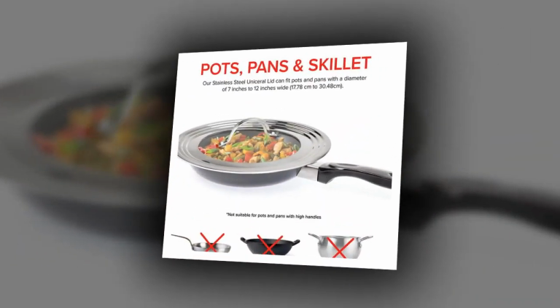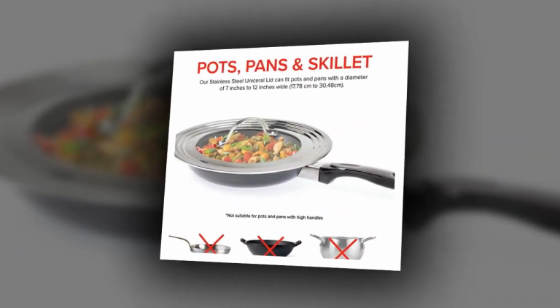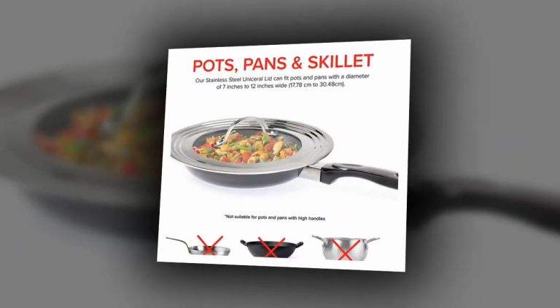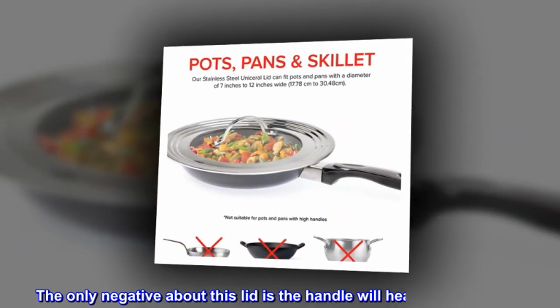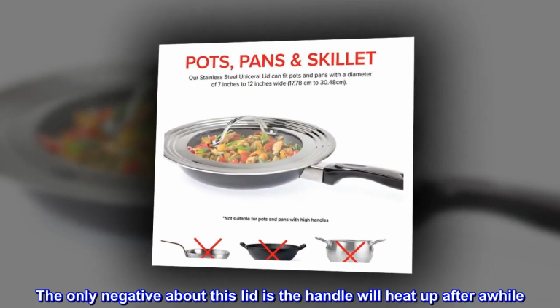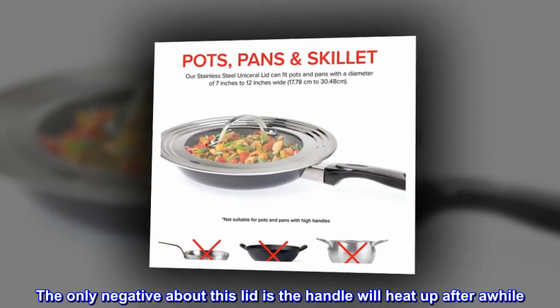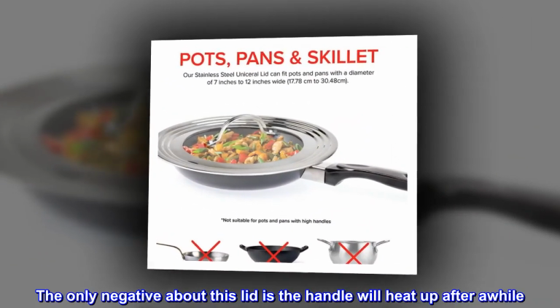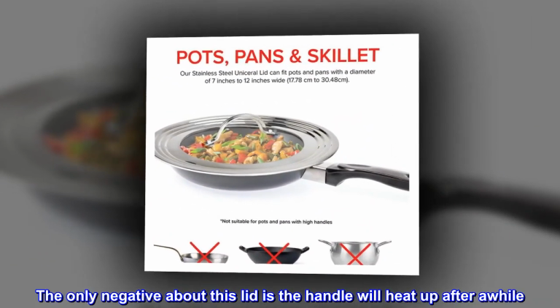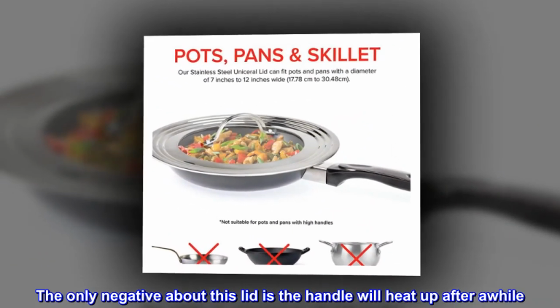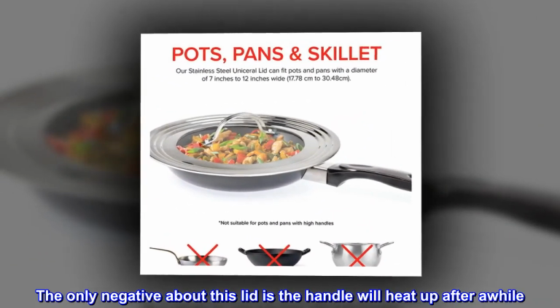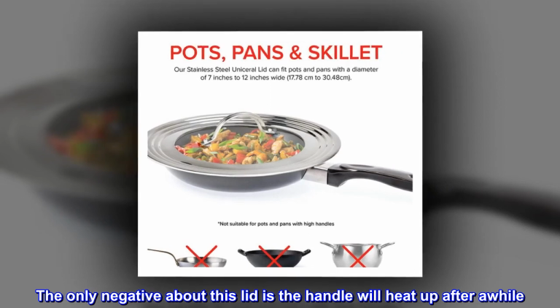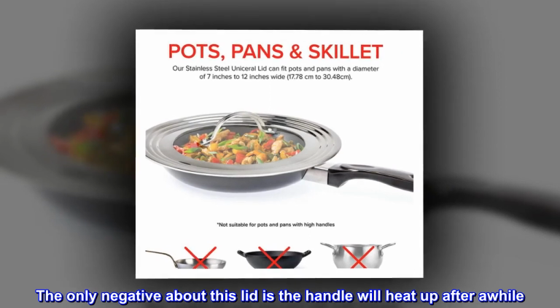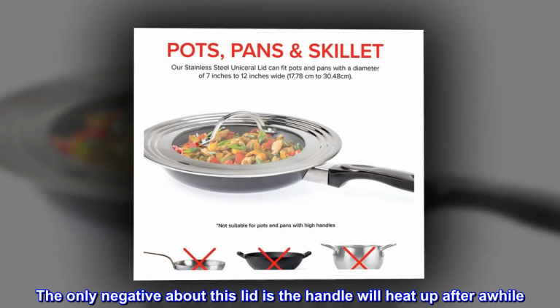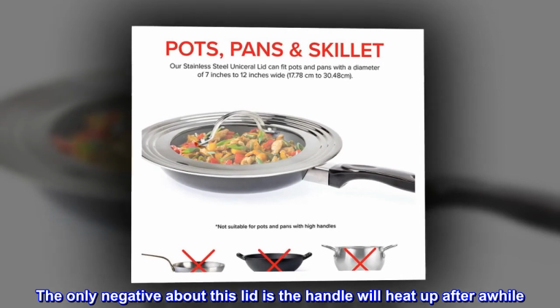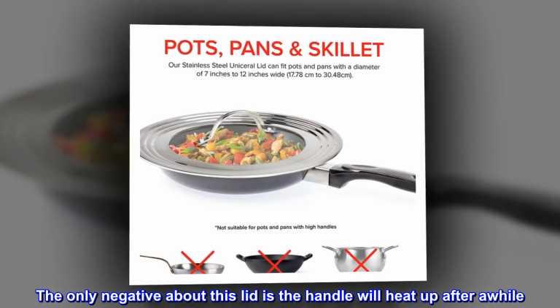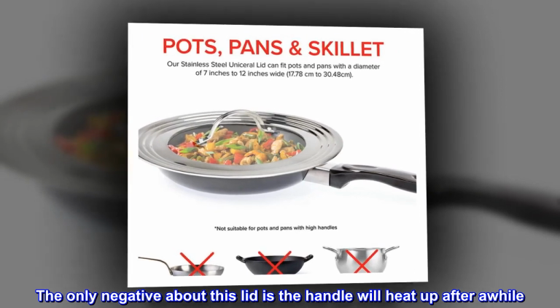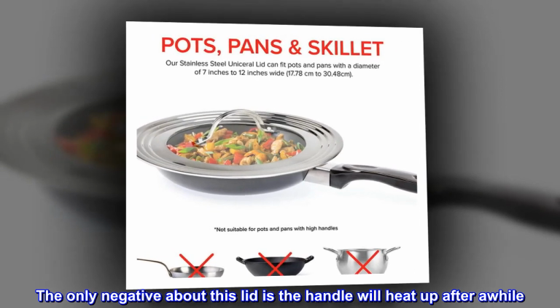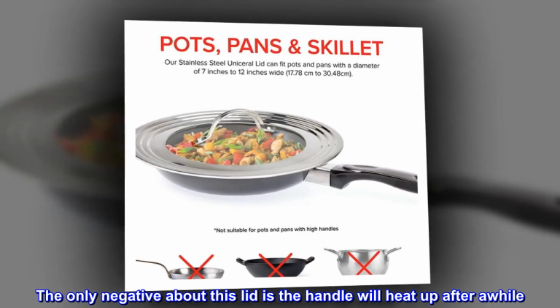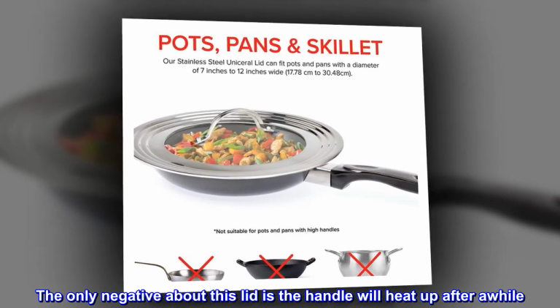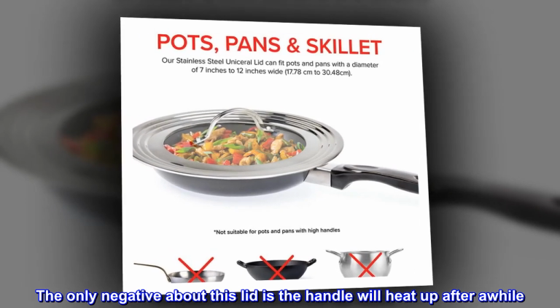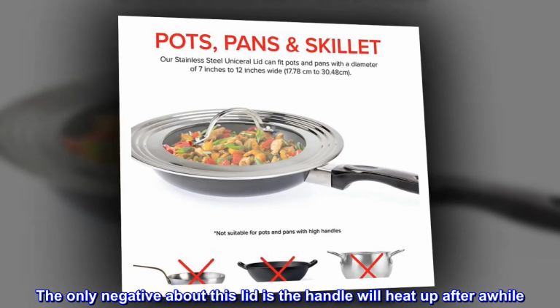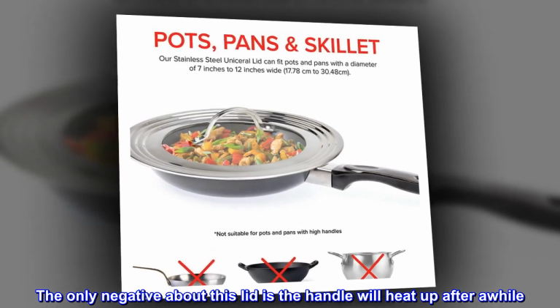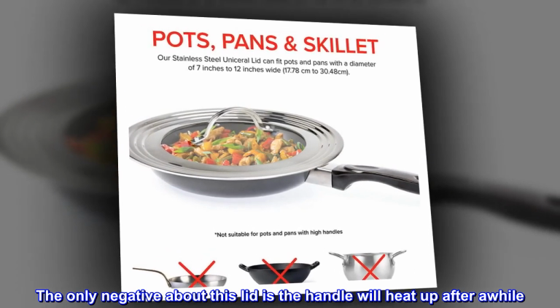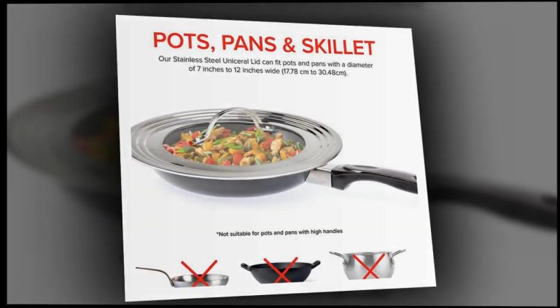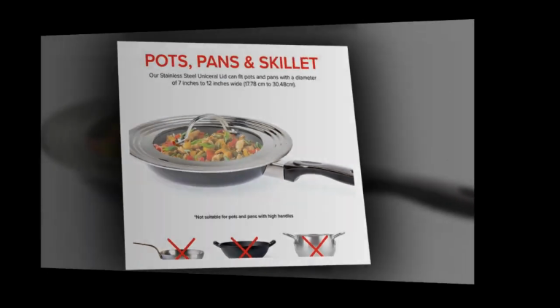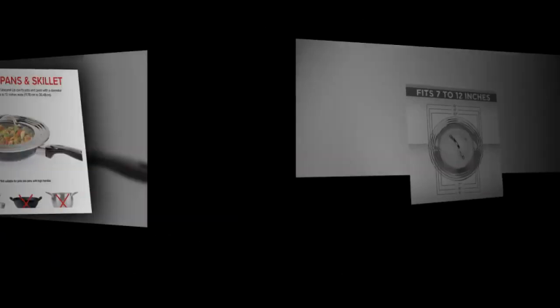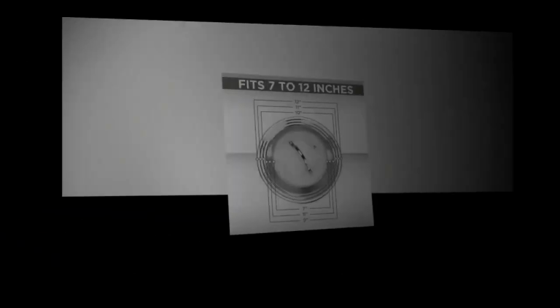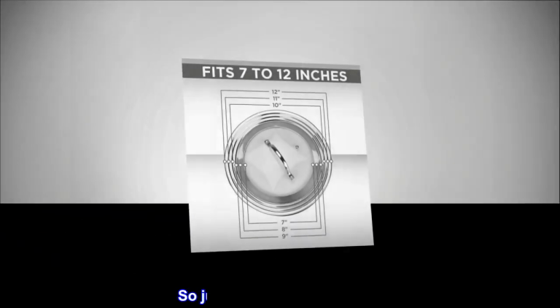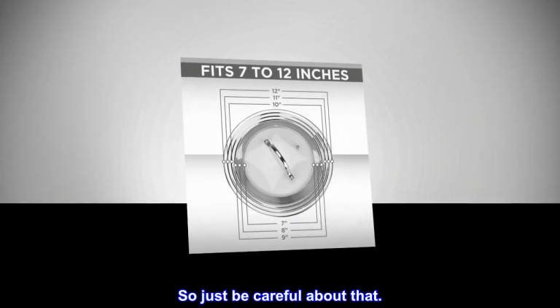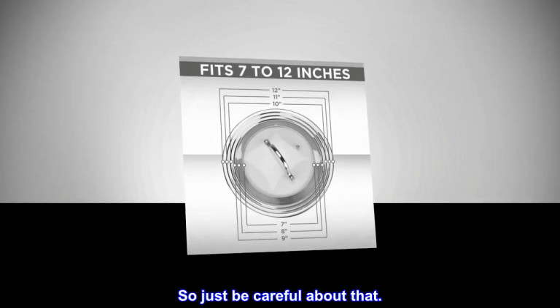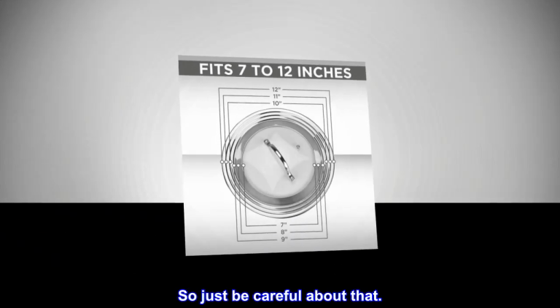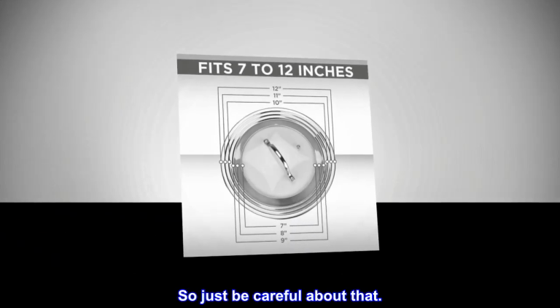The only negative about this lid is the handle will heat up after a while, so just be careful about that.